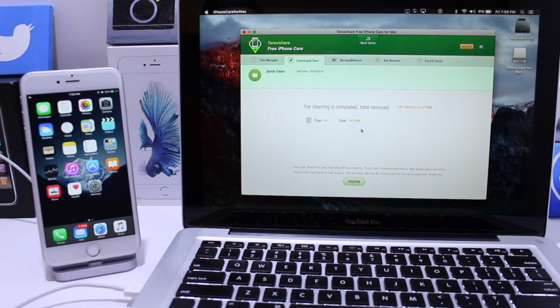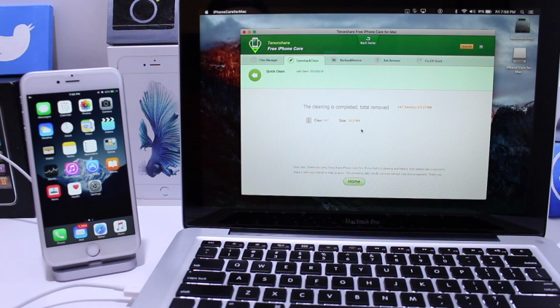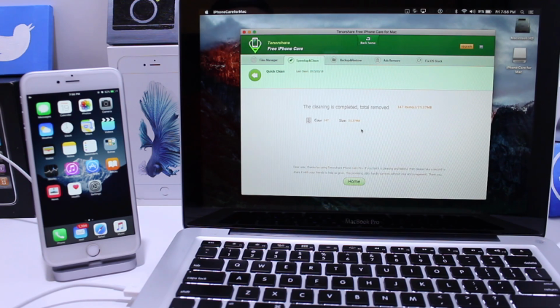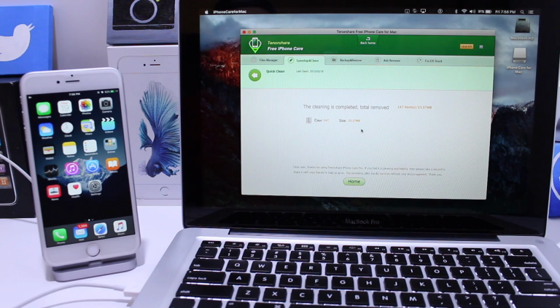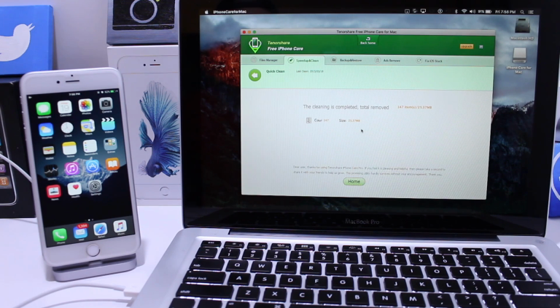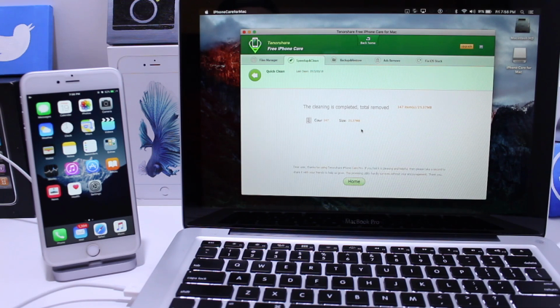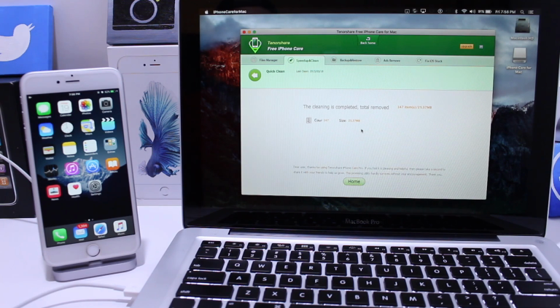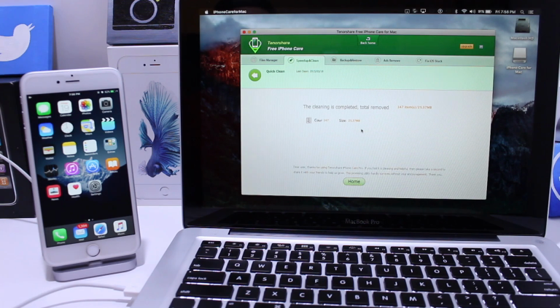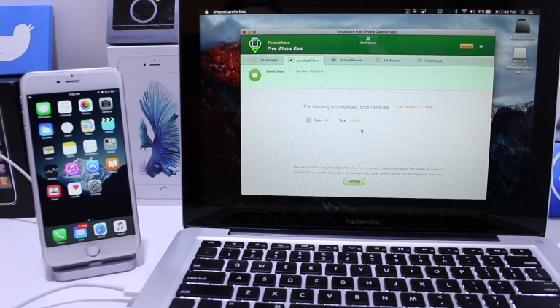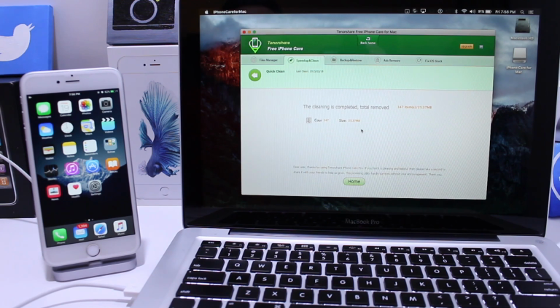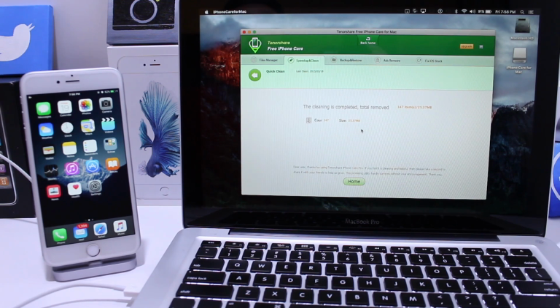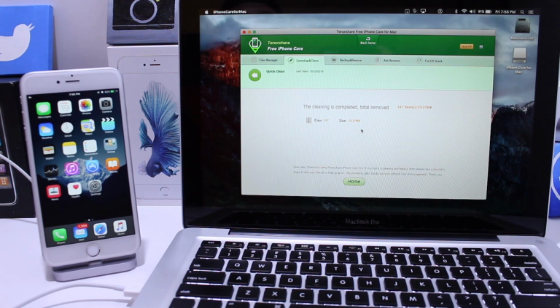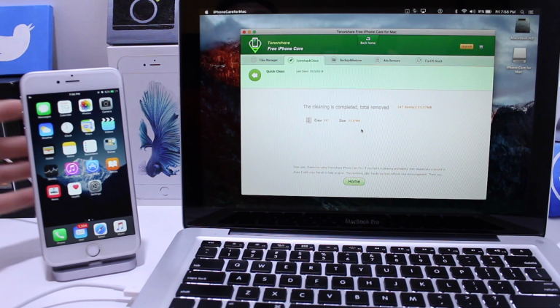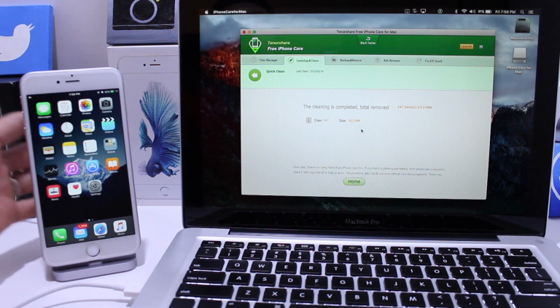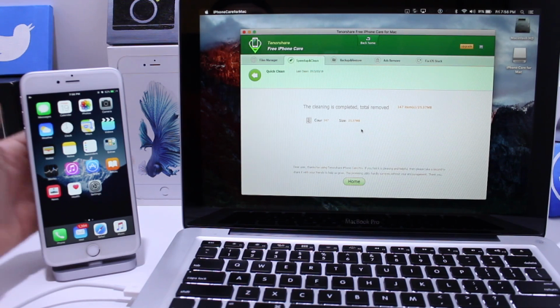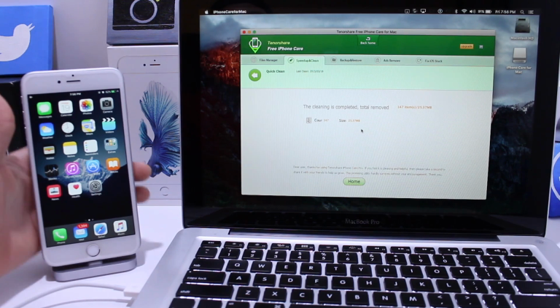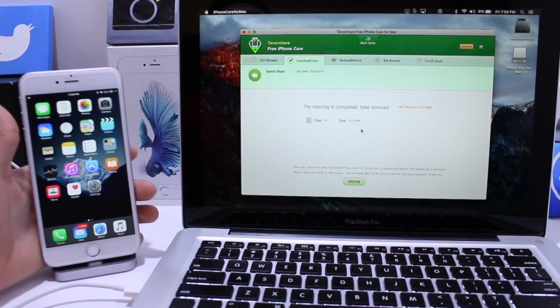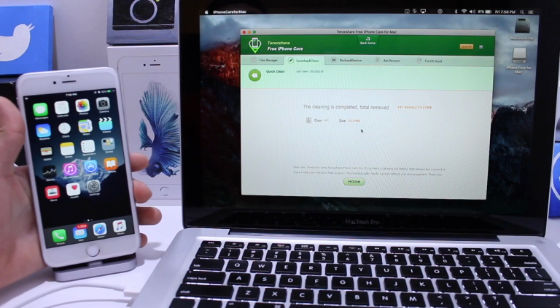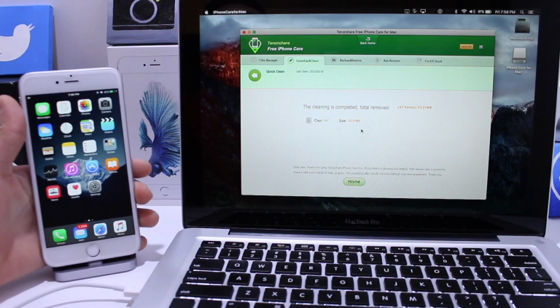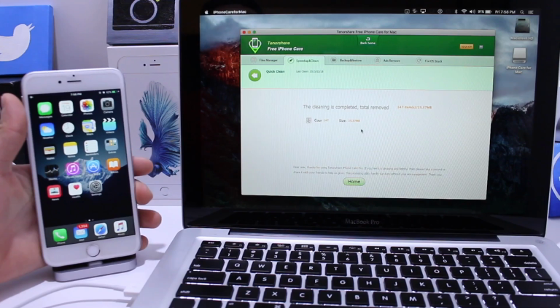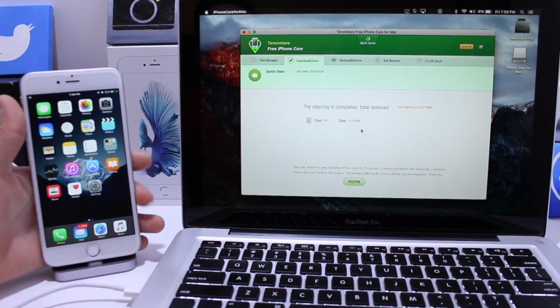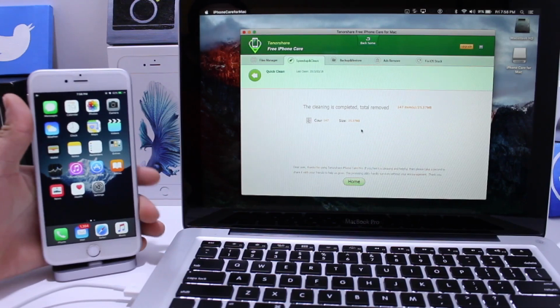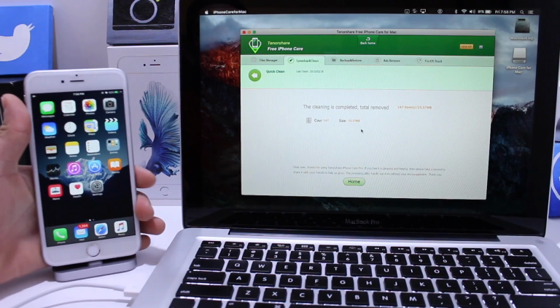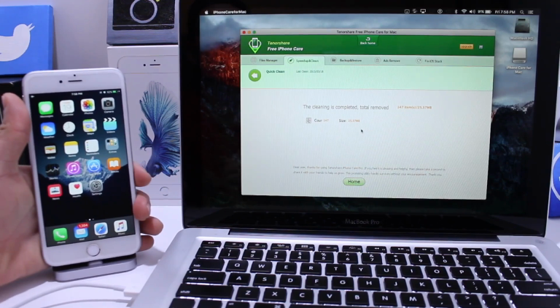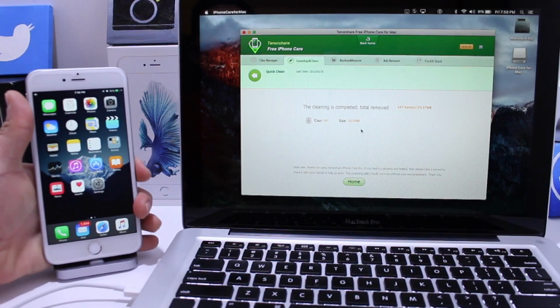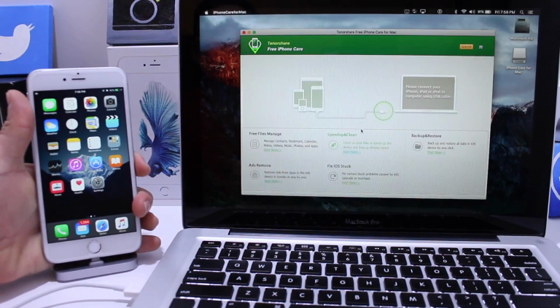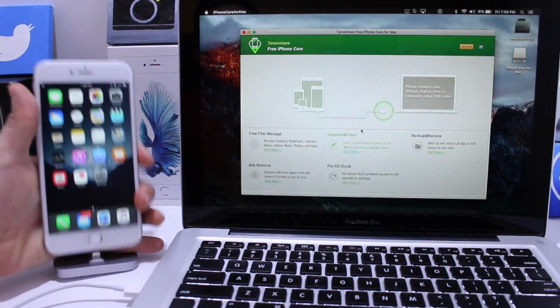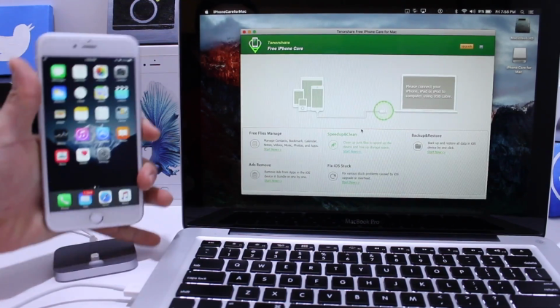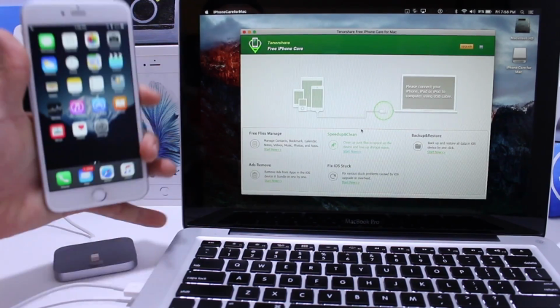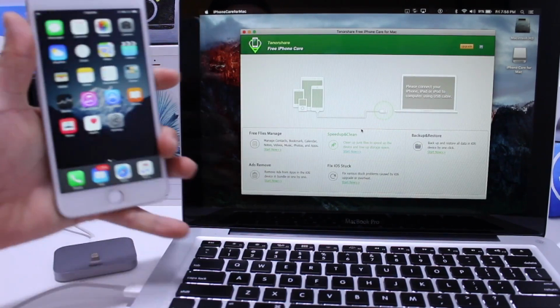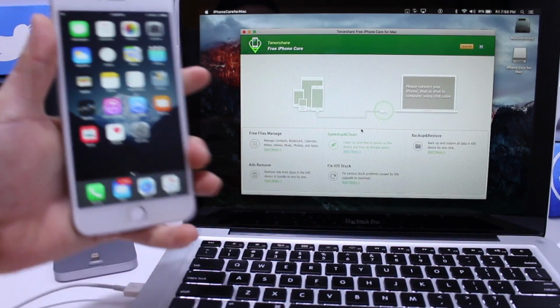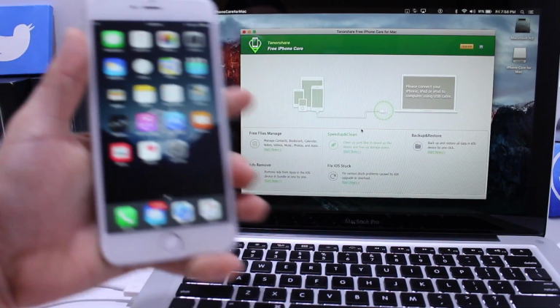Go ahead and hit 'Clean' and it'll clean the device just like that. Very fast, very simple. Now there are a few other tips I want to give you to get even more storage back onto your device.